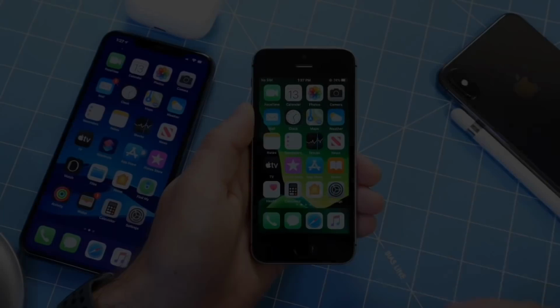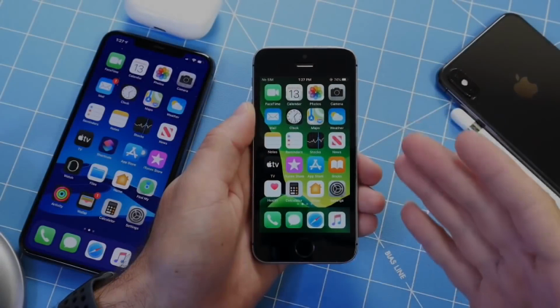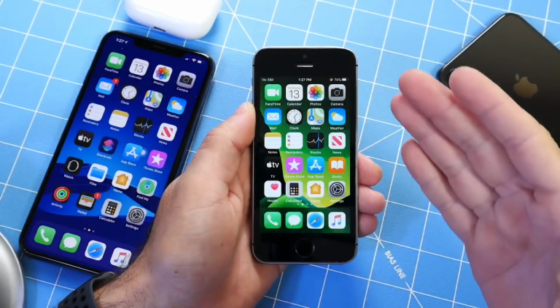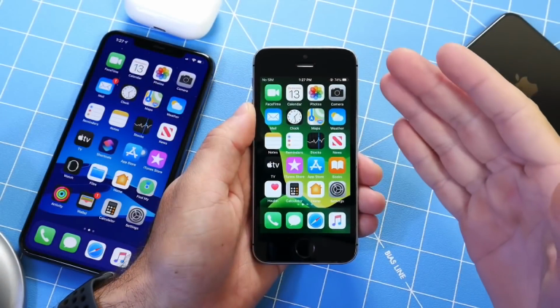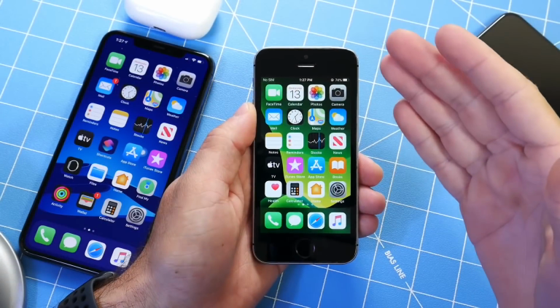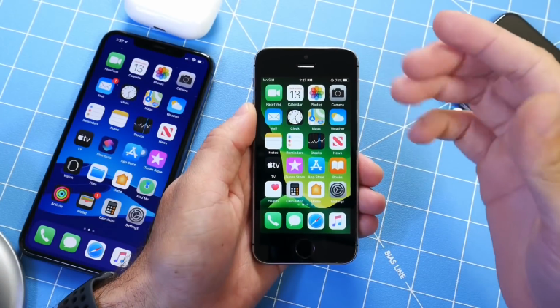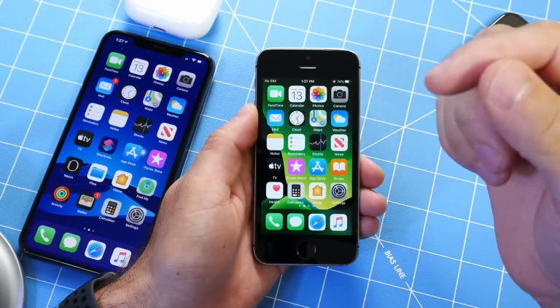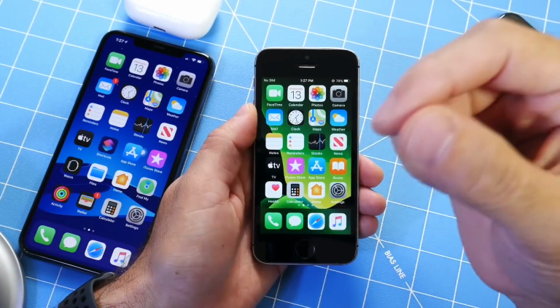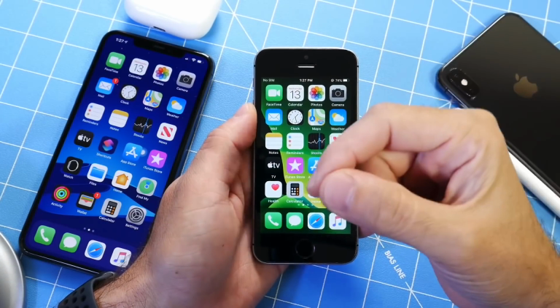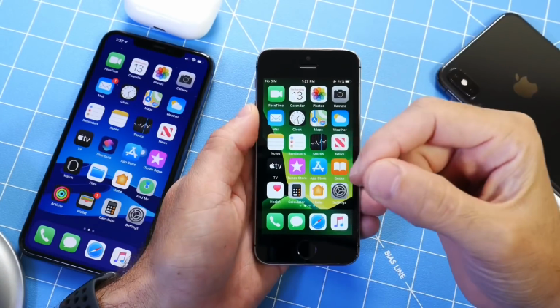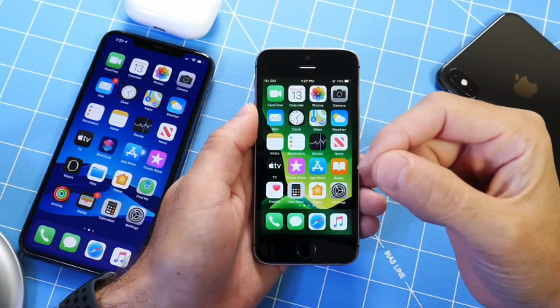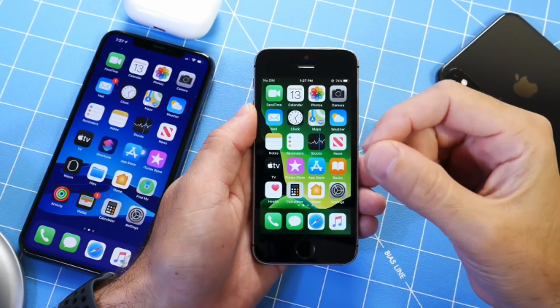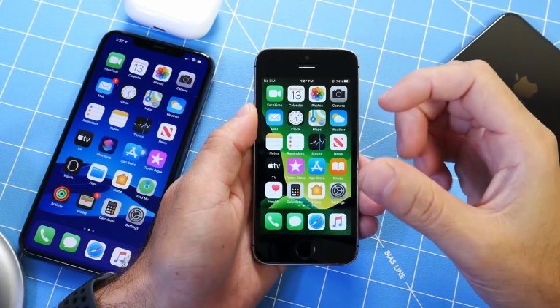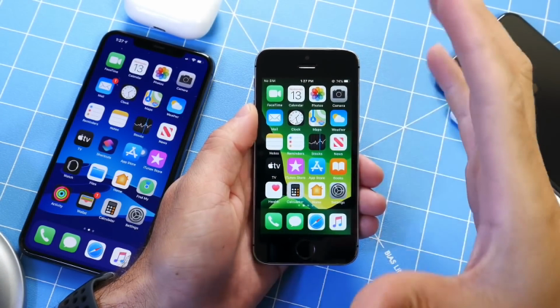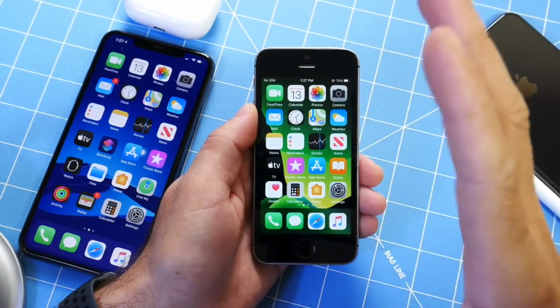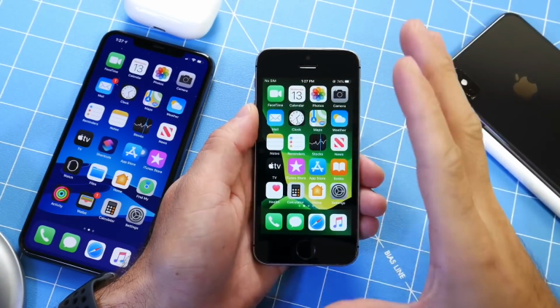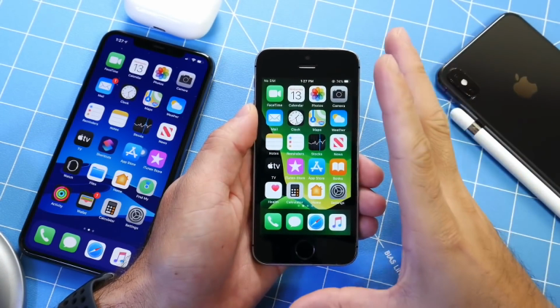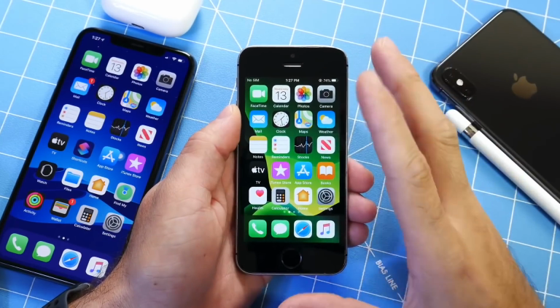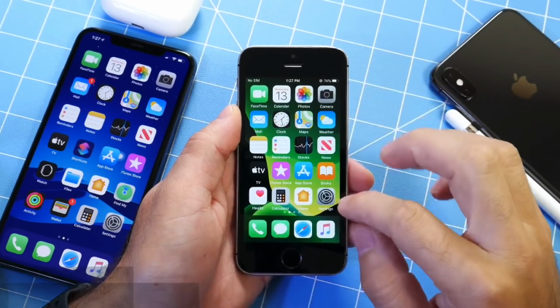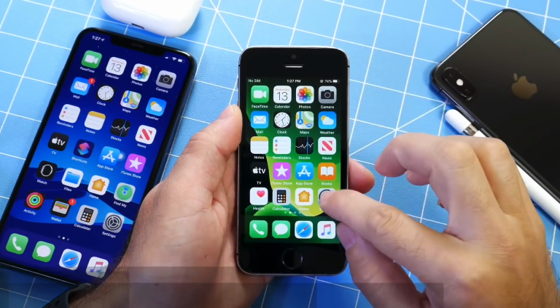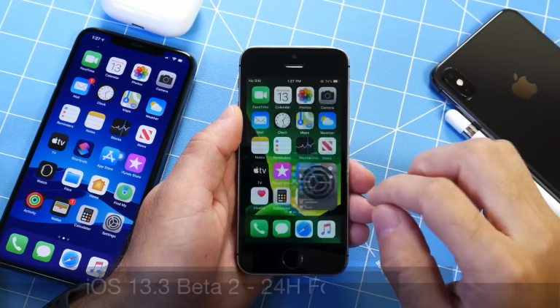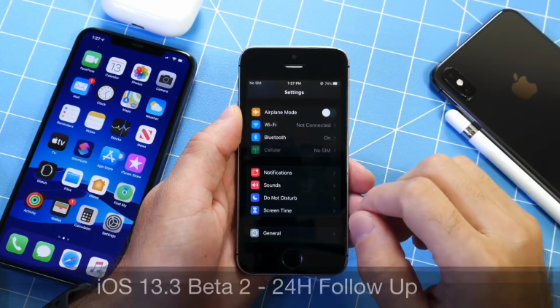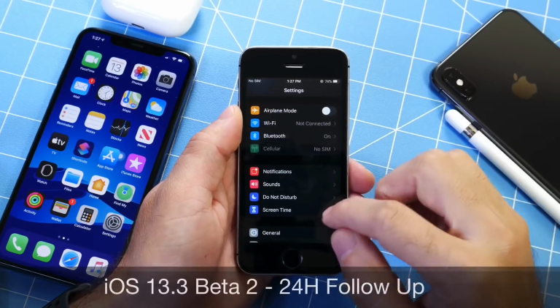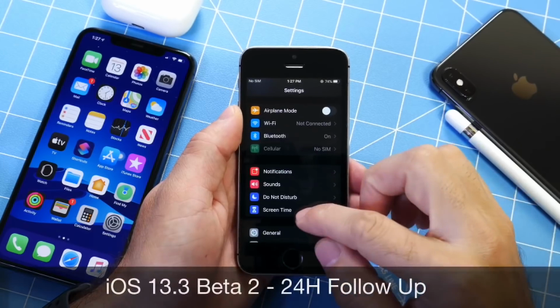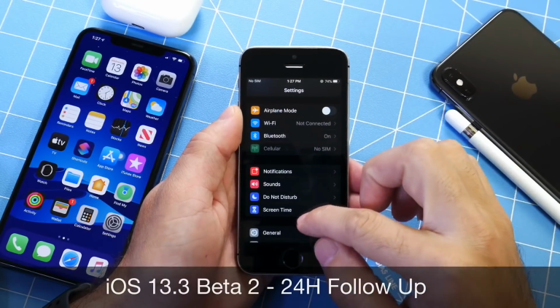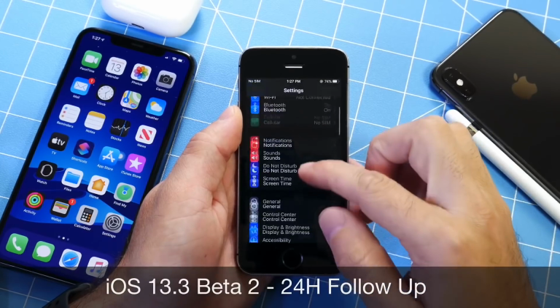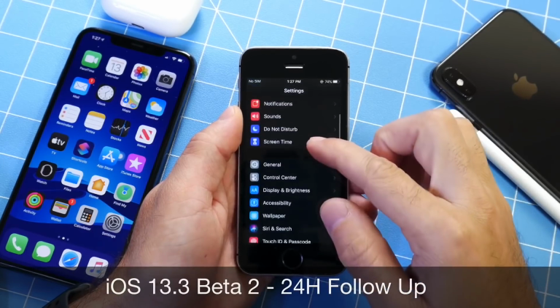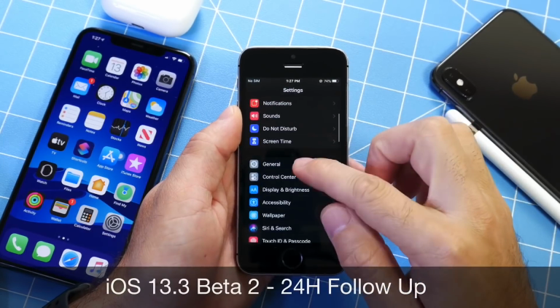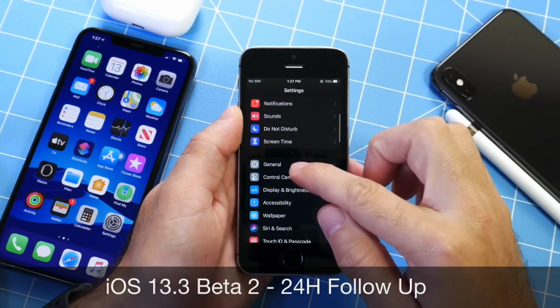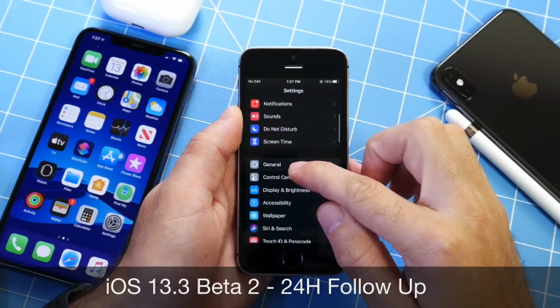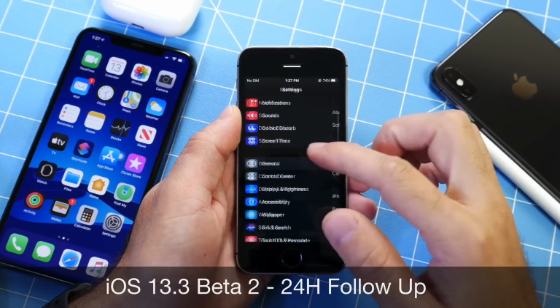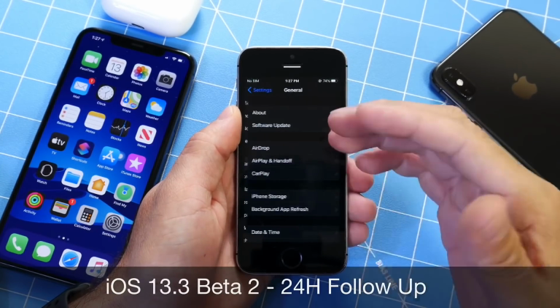Hey, GodsideDeviceHelp here. Welcome back to the channel. Today we are taking a look at iOS 13.3 Developer Beta 2.